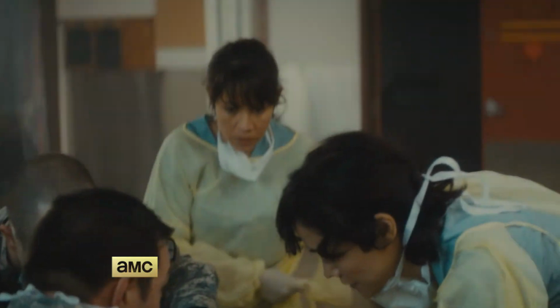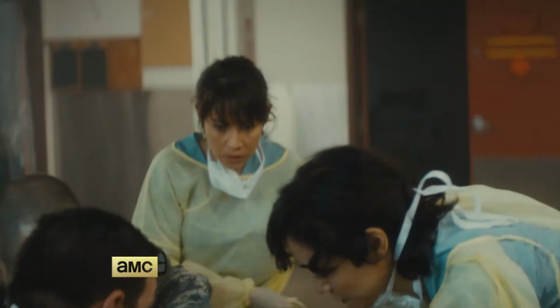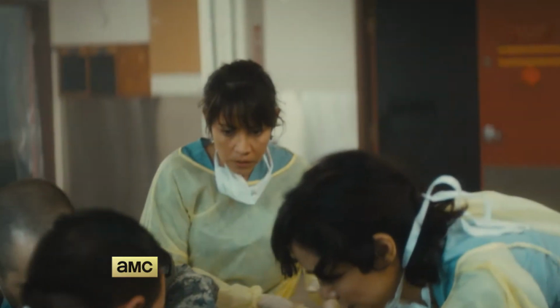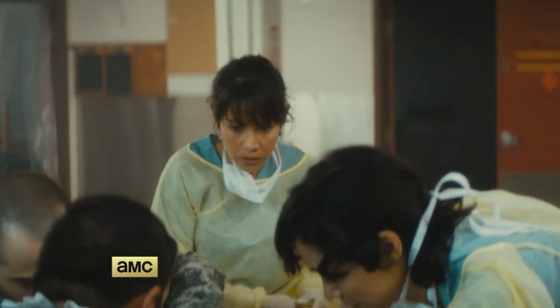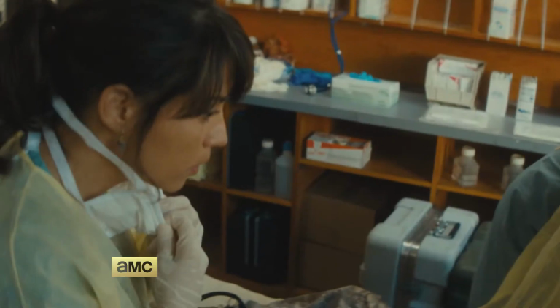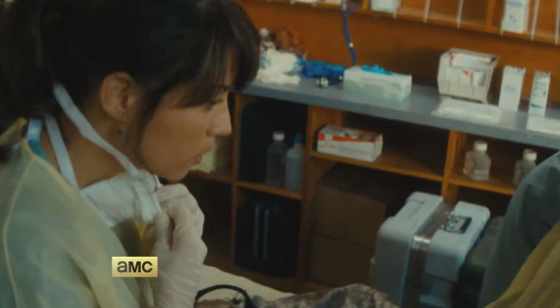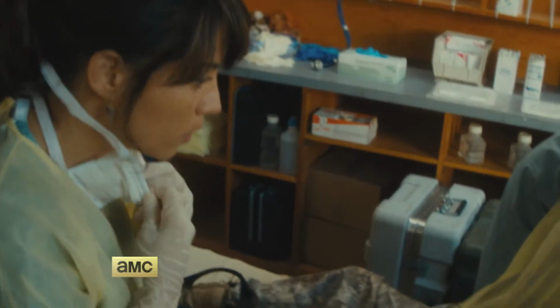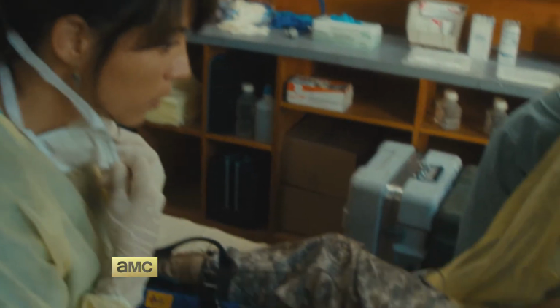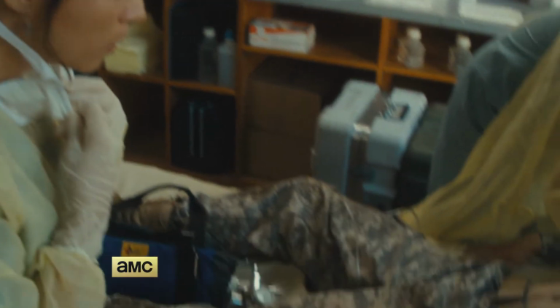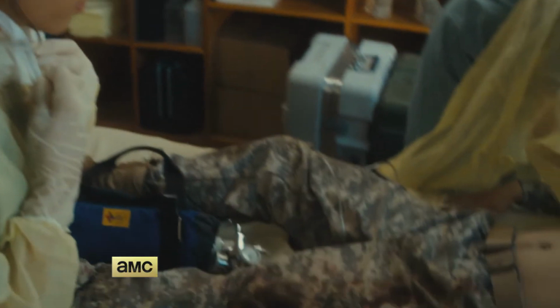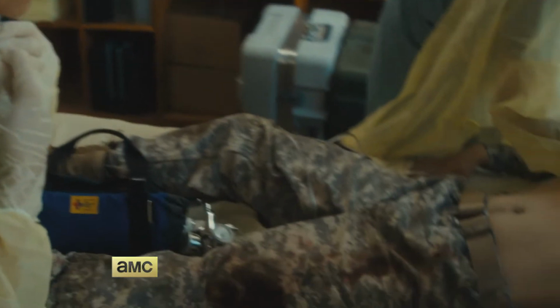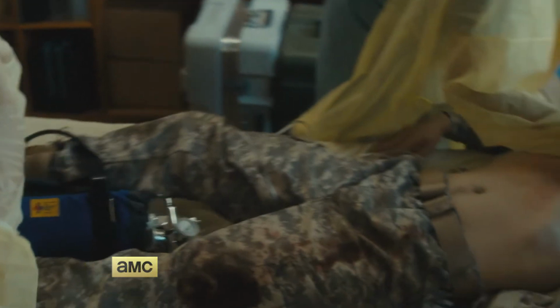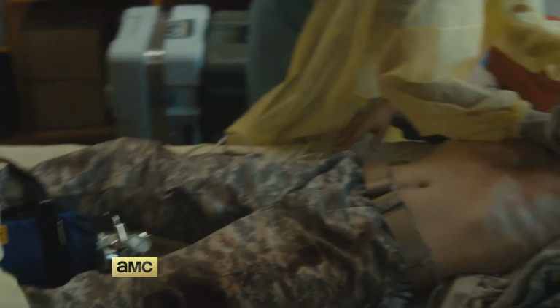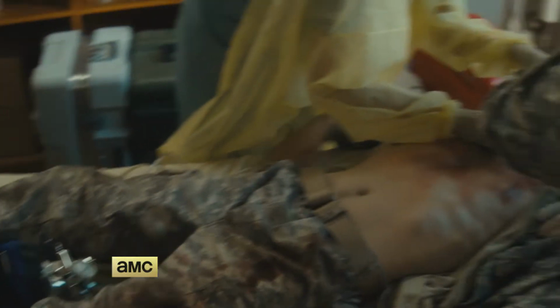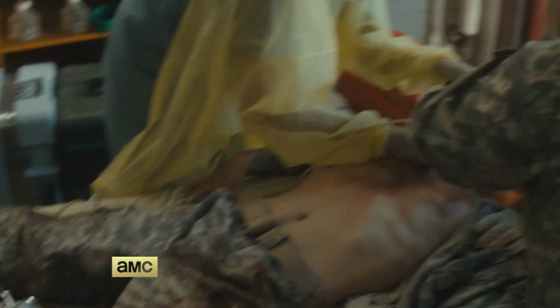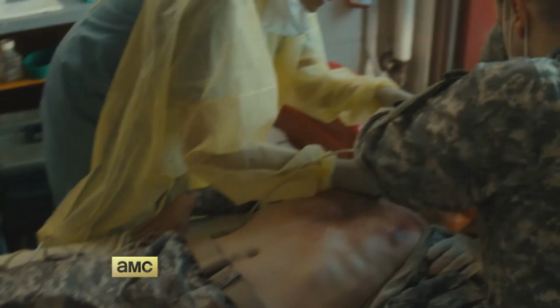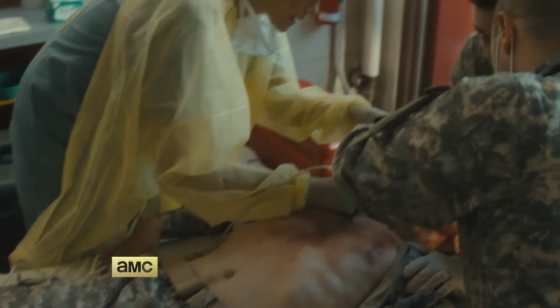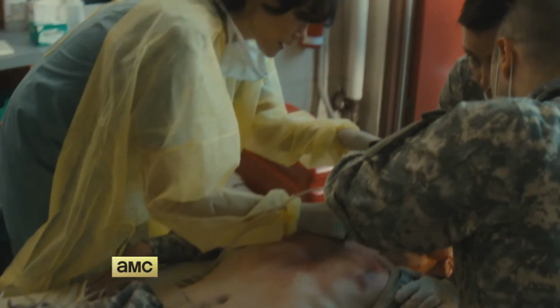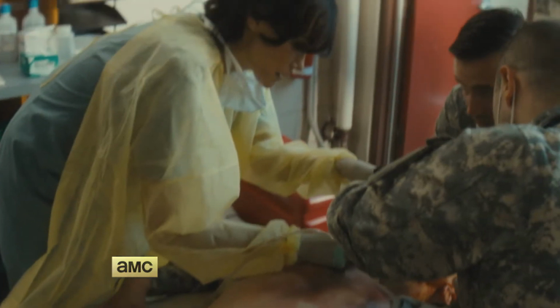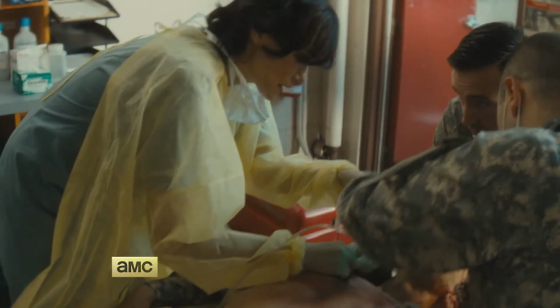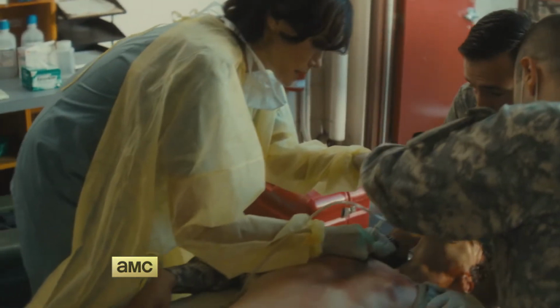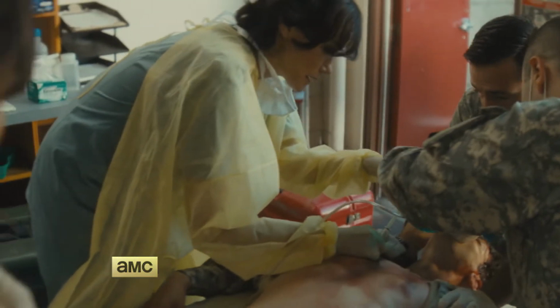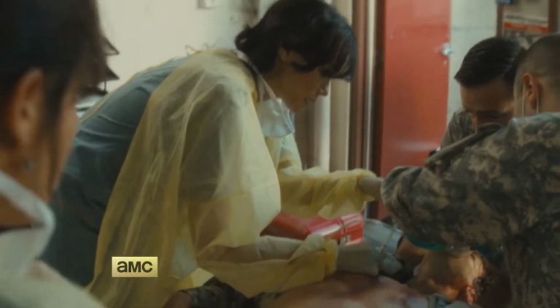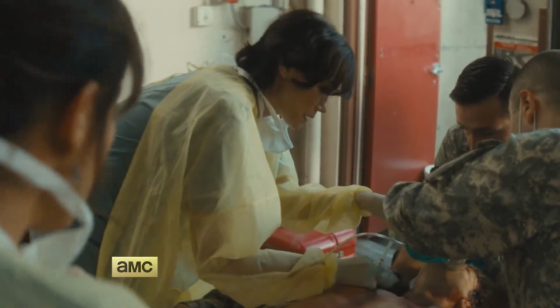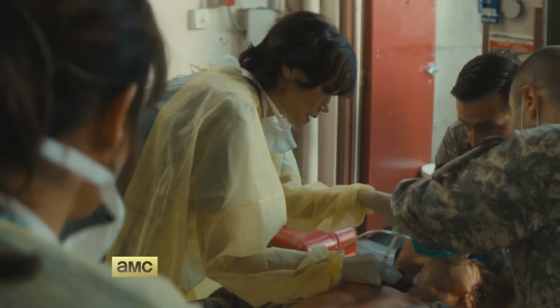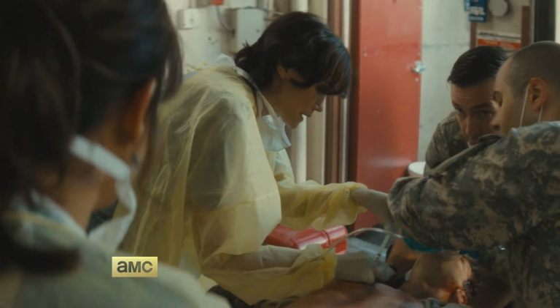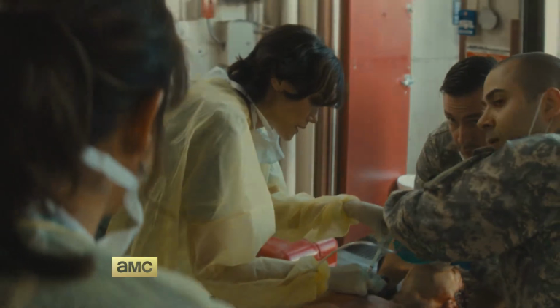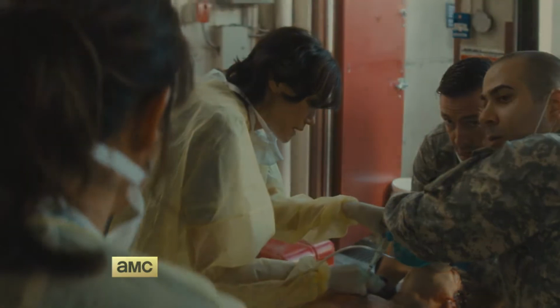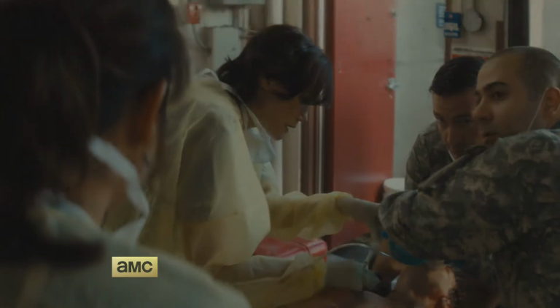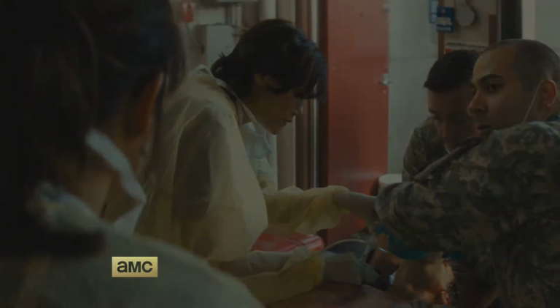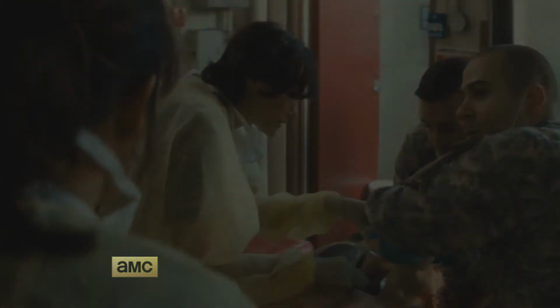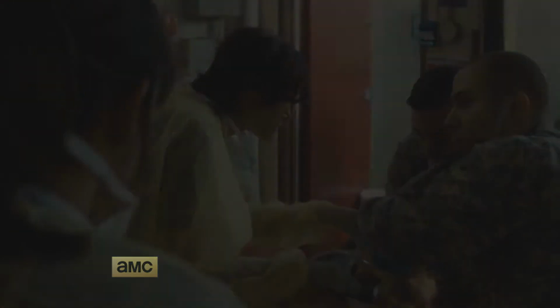Cyanosis, chest contusion. What are we looking at here? Collapsed lung. Very good.